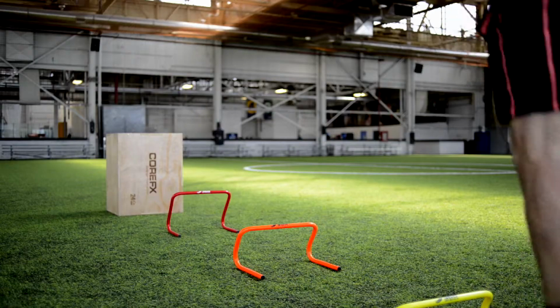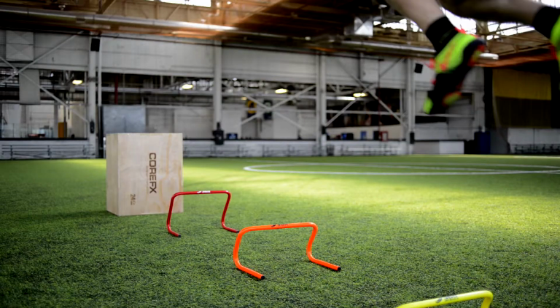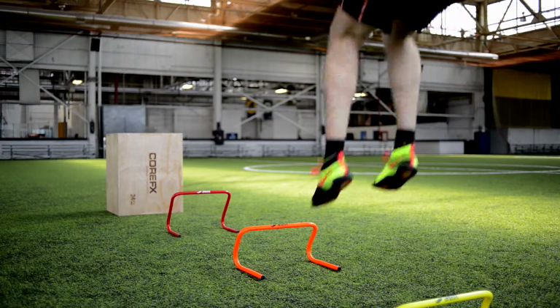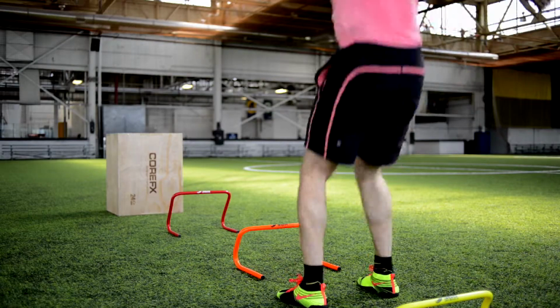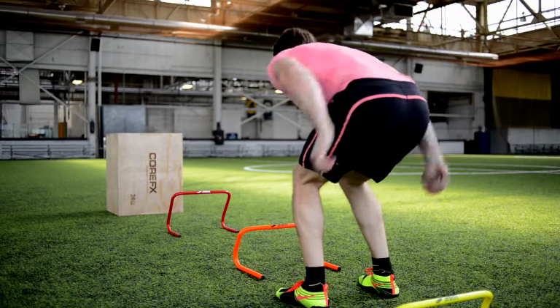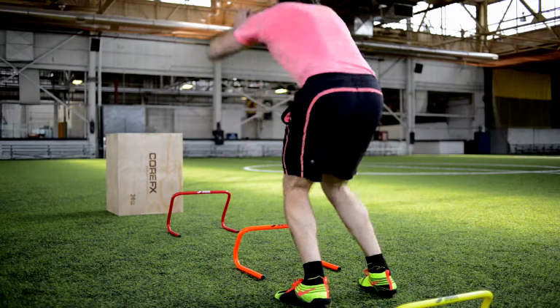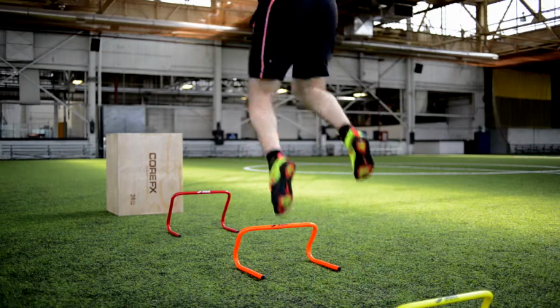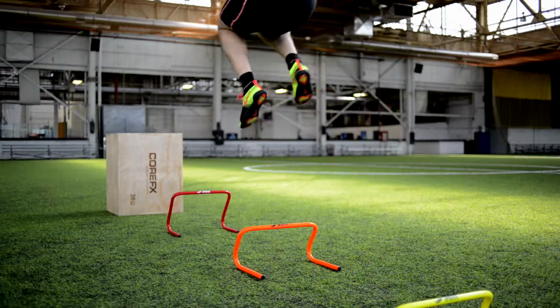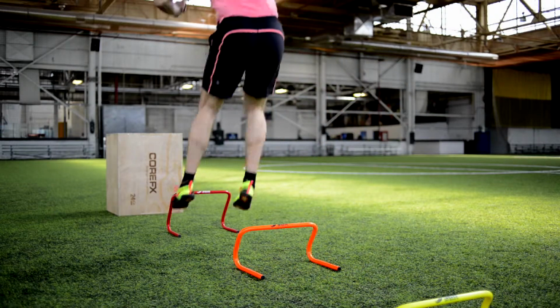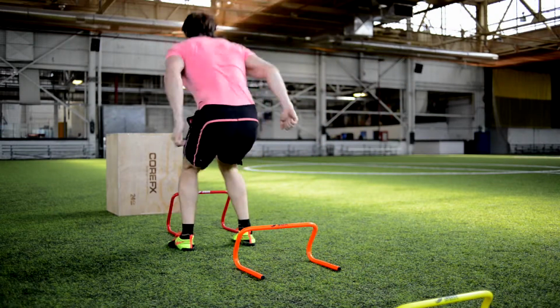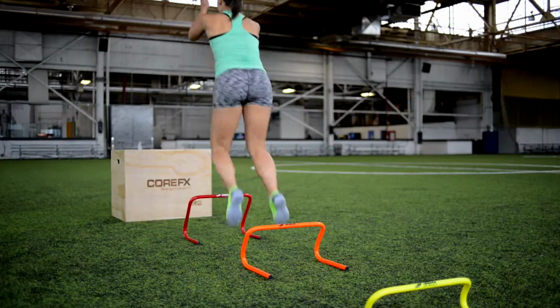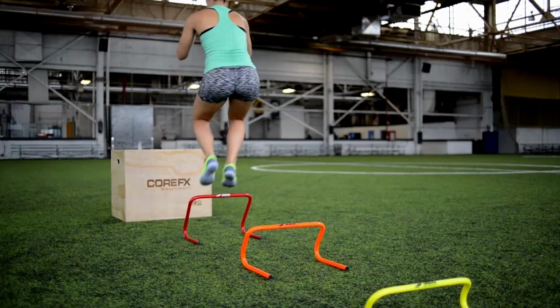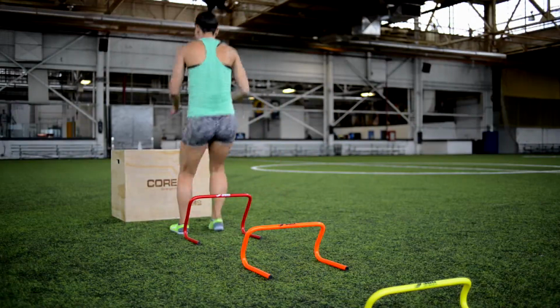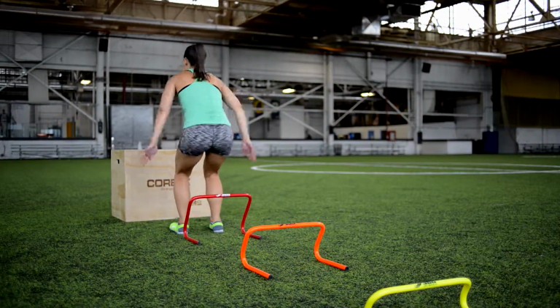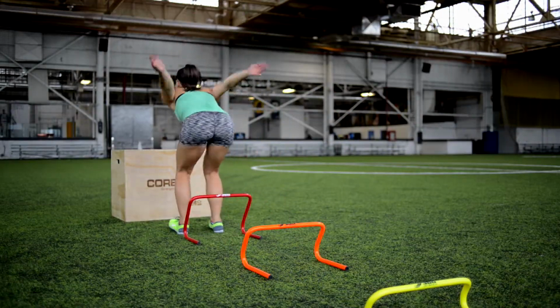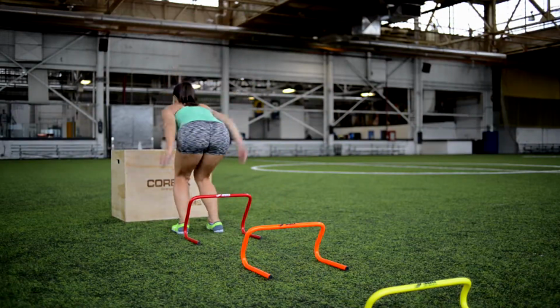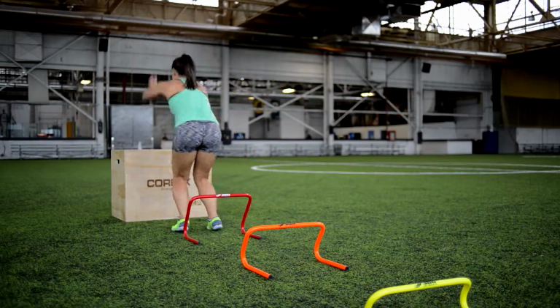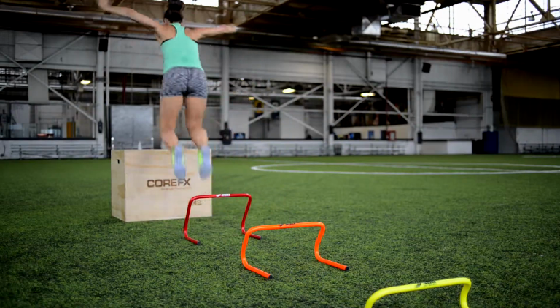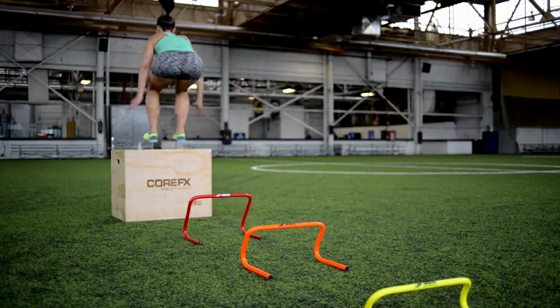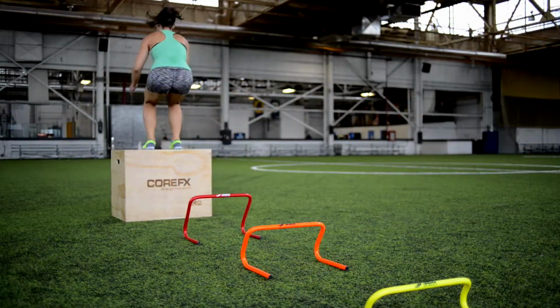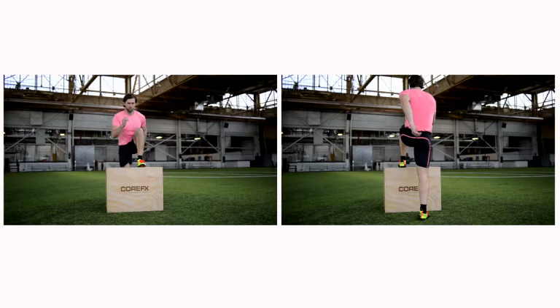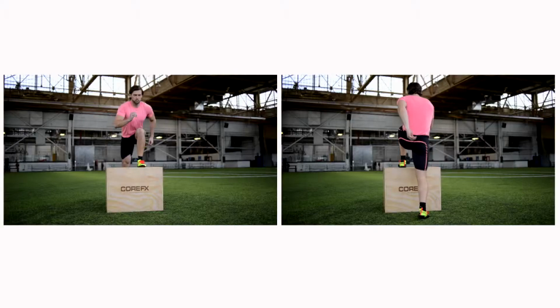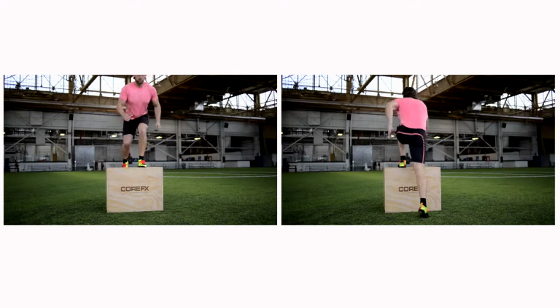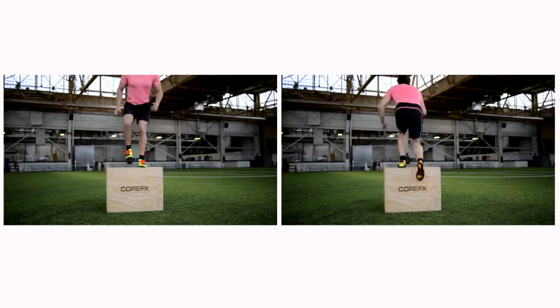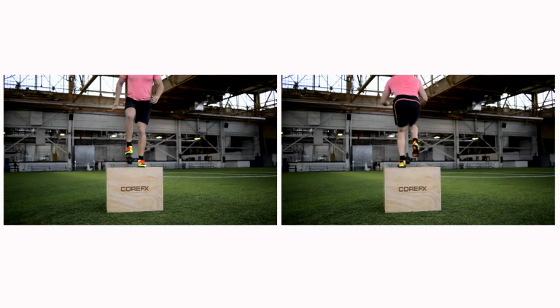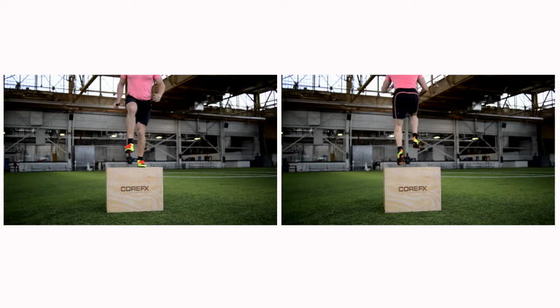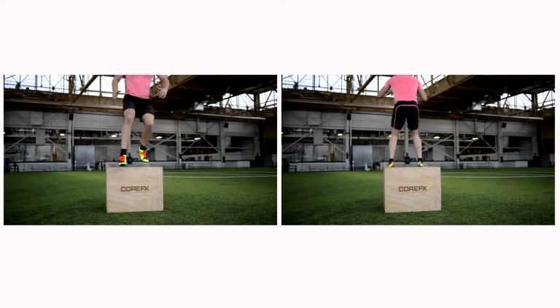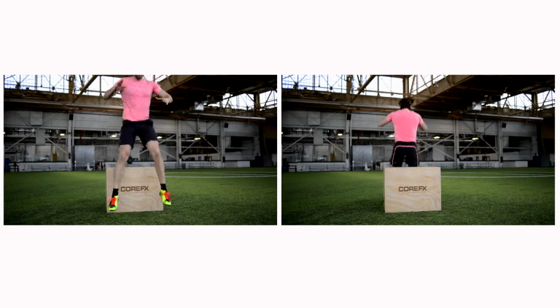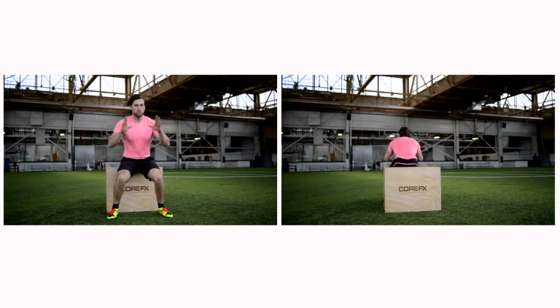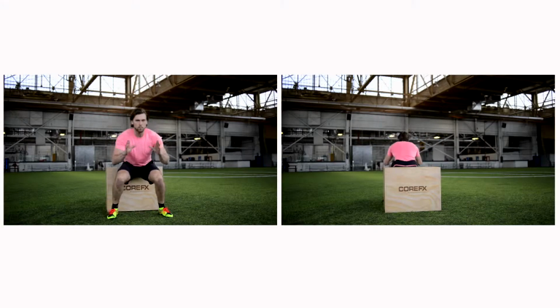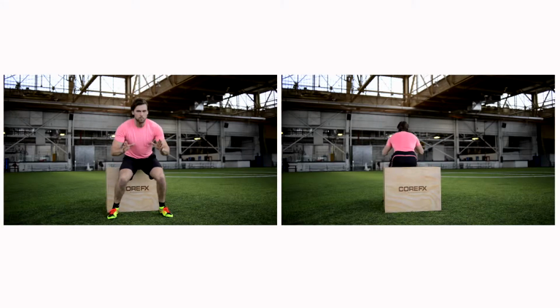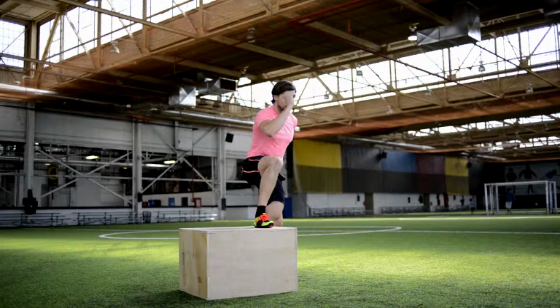Off the ground. Nice. Nailed that landing. One more time. Big power. Boom.